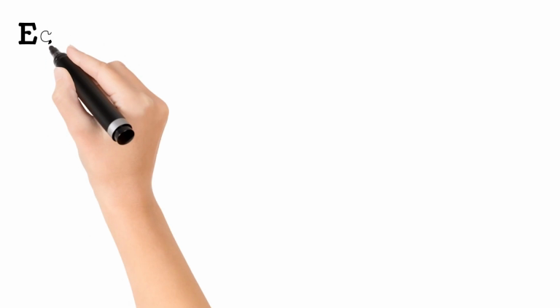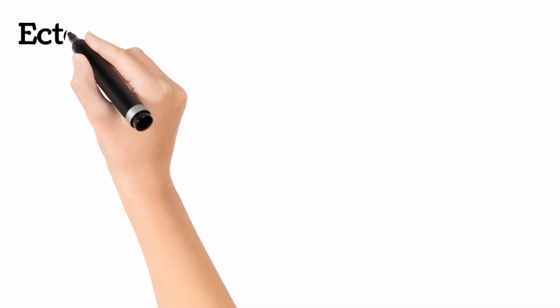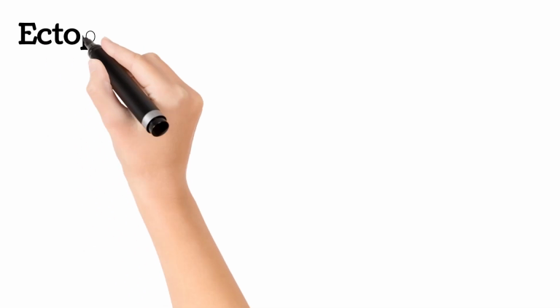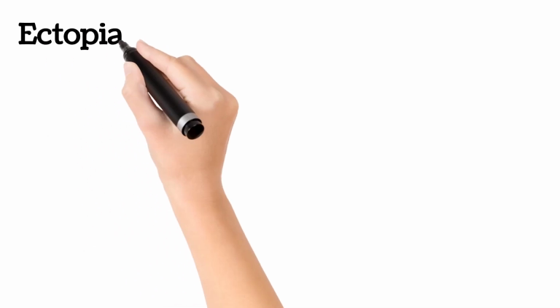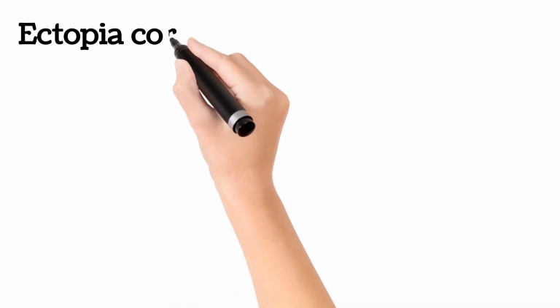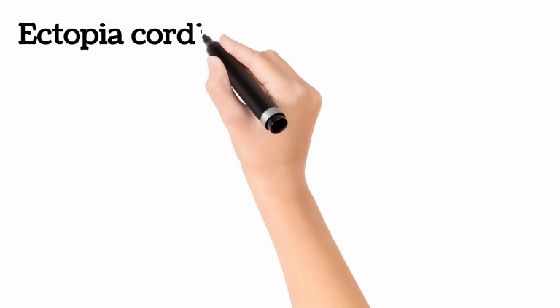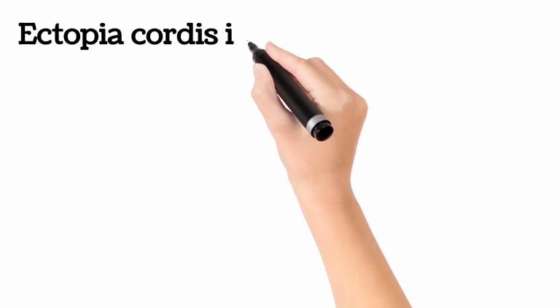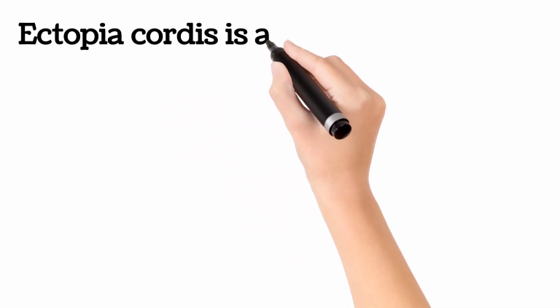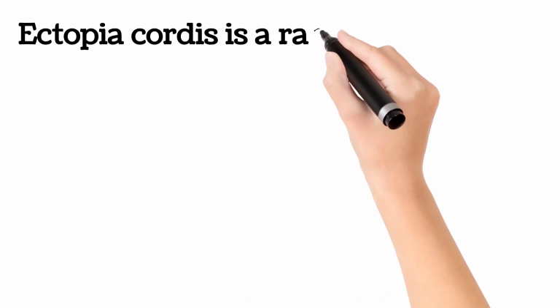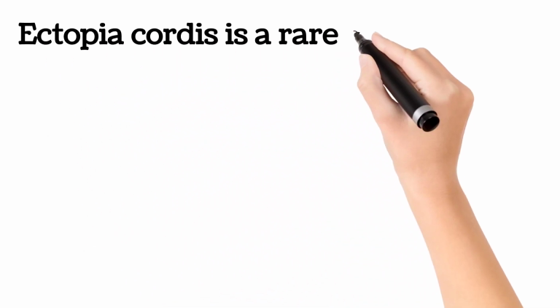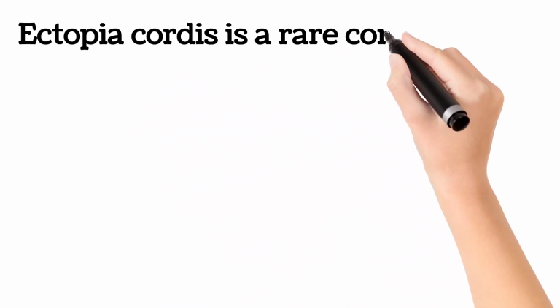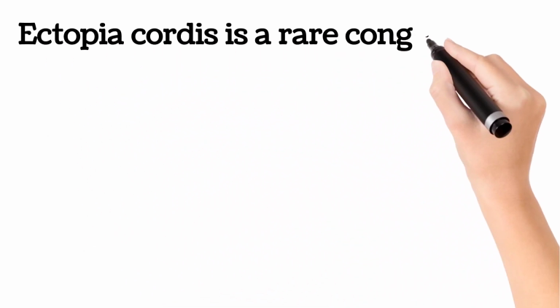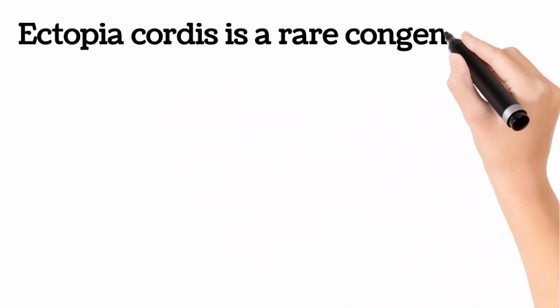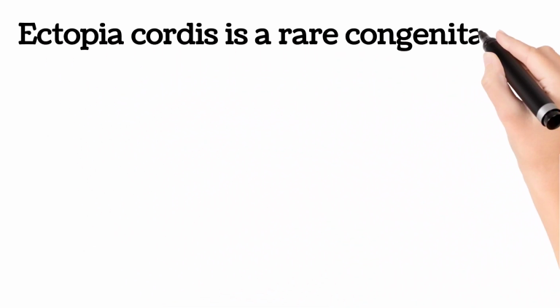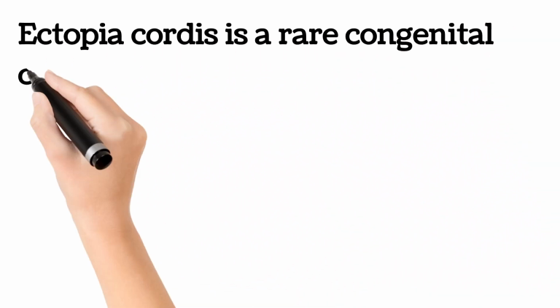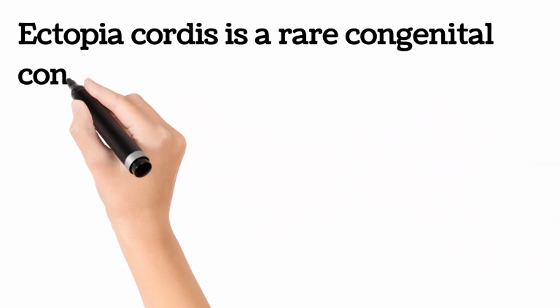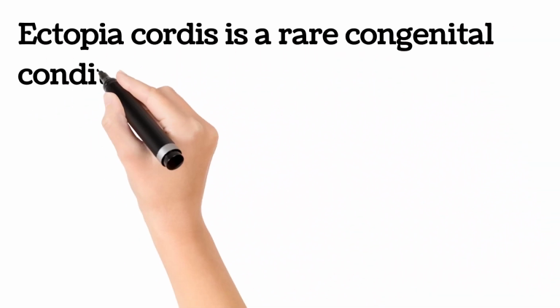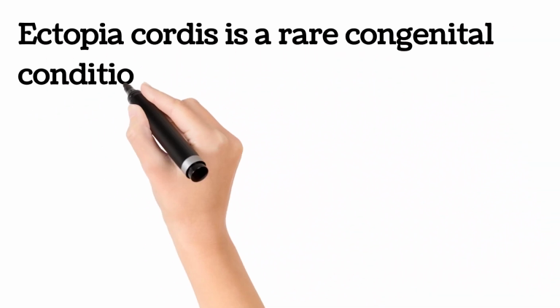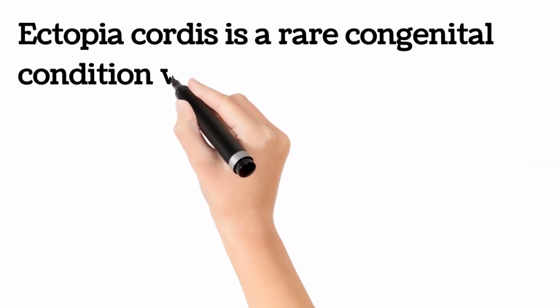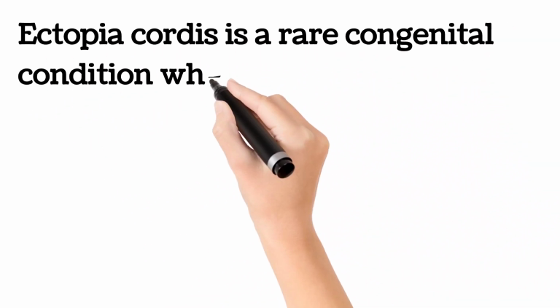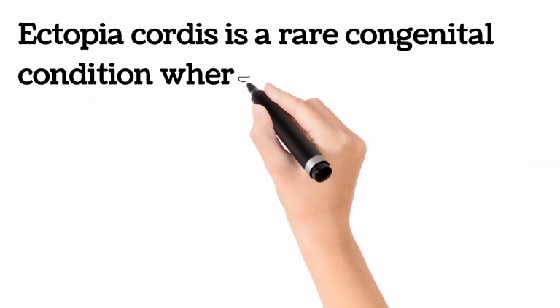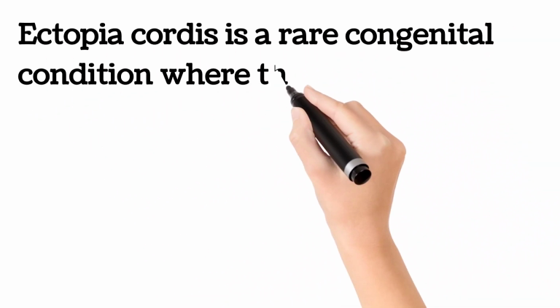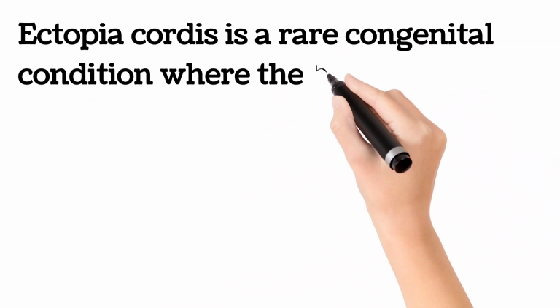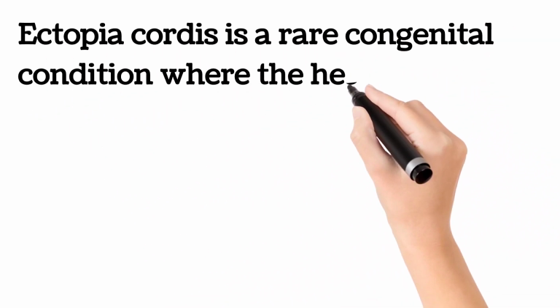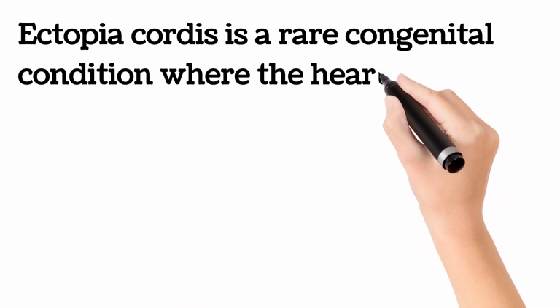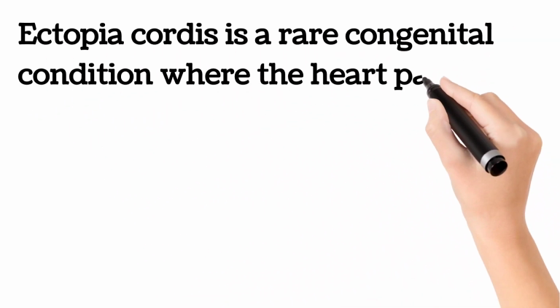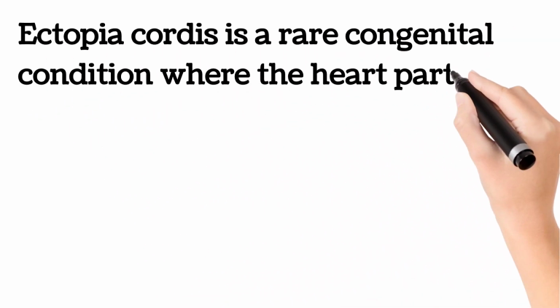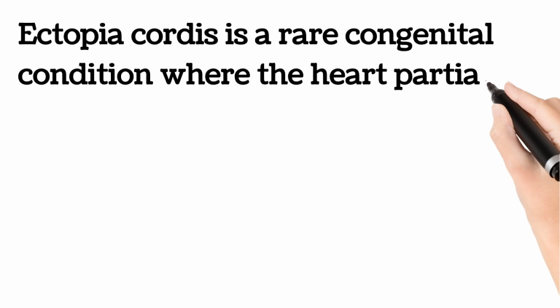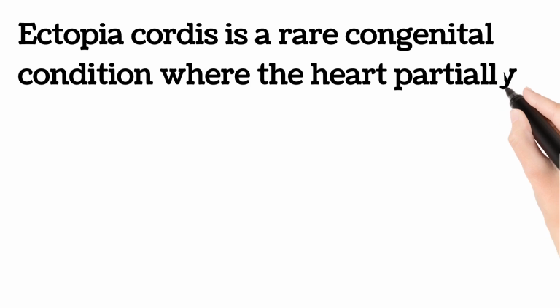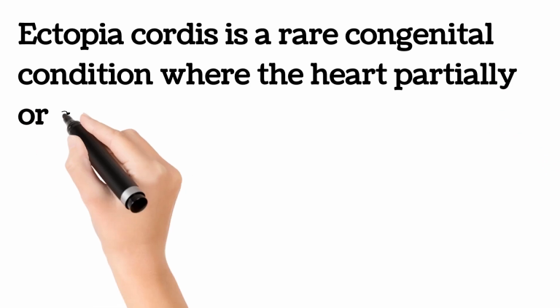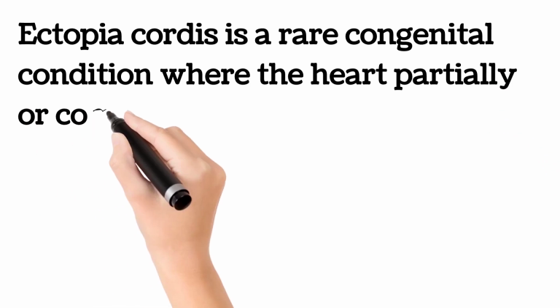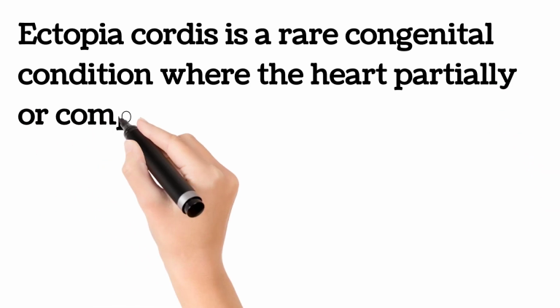Ectopia cordis is a rare congenital condition where the heart partially or completely forms outside the chest.